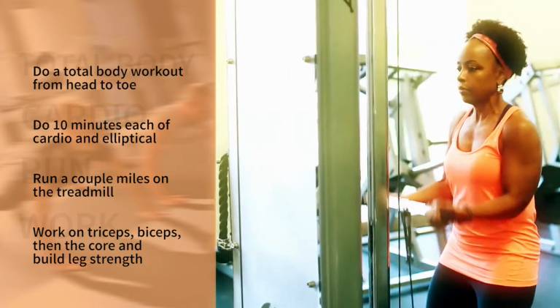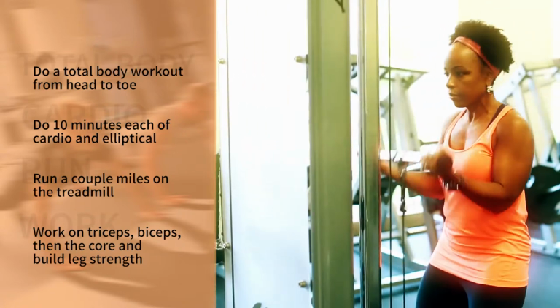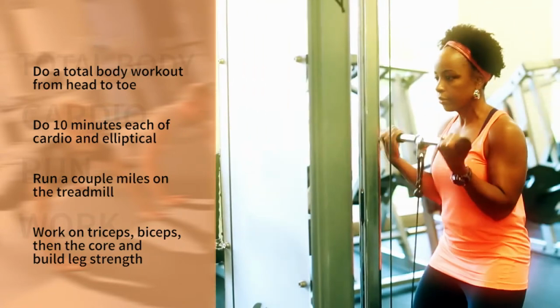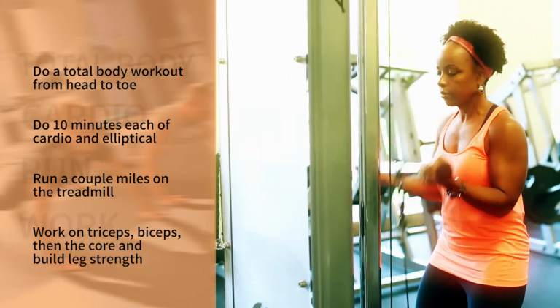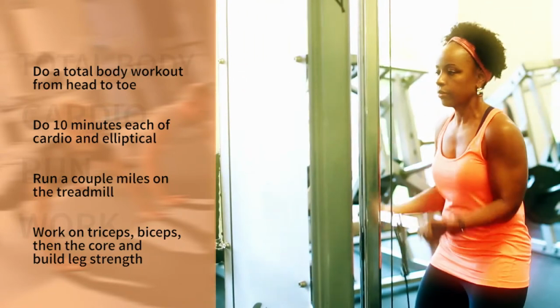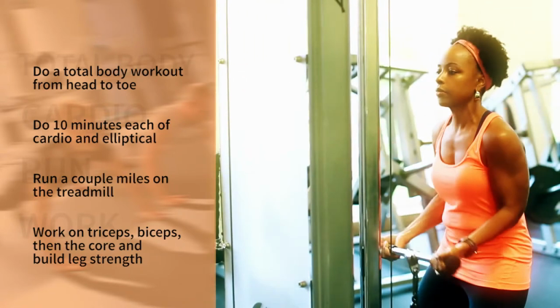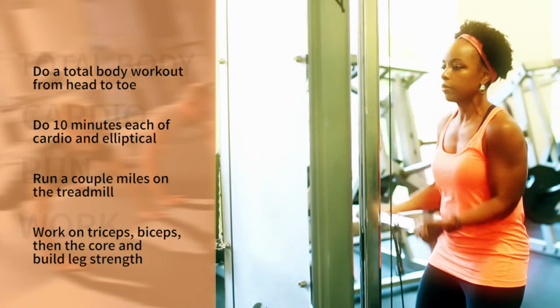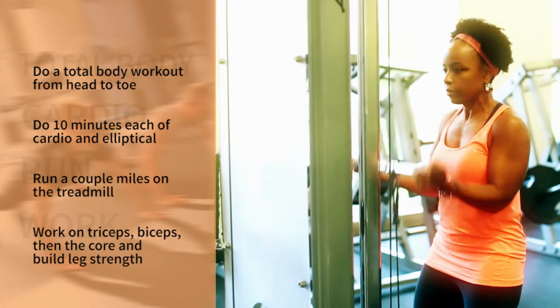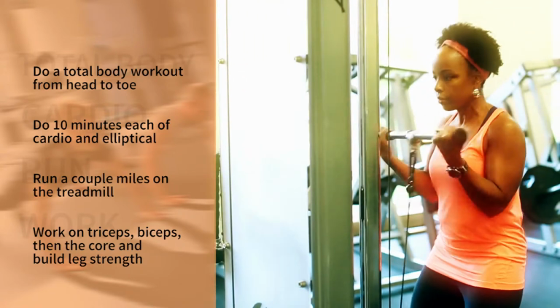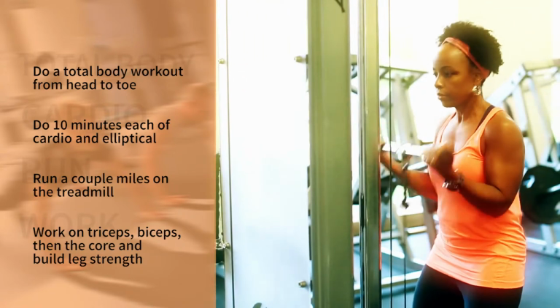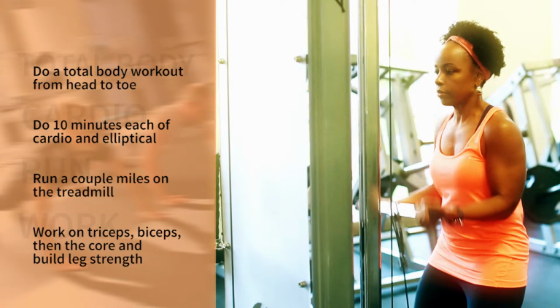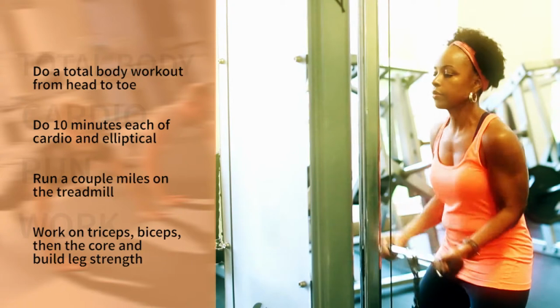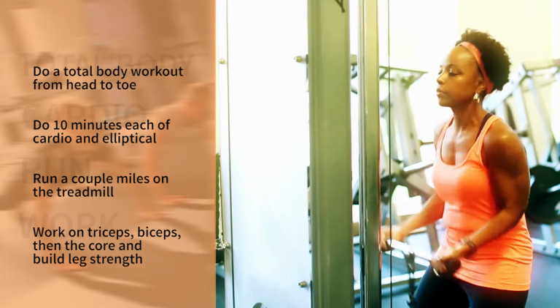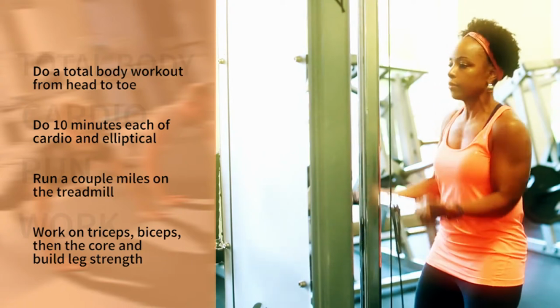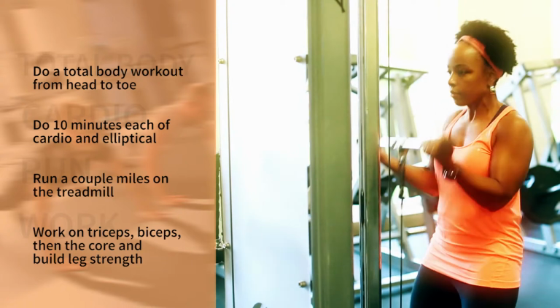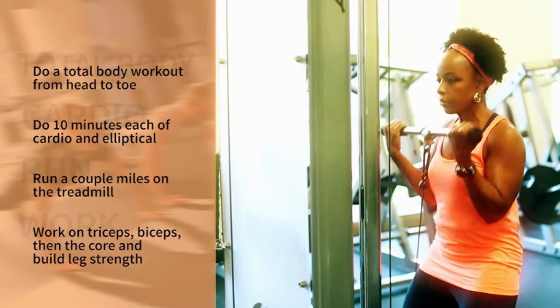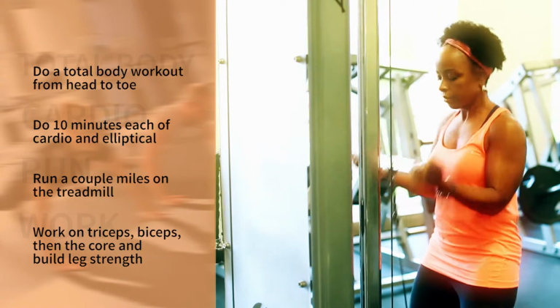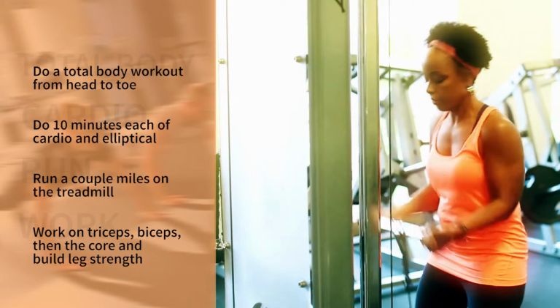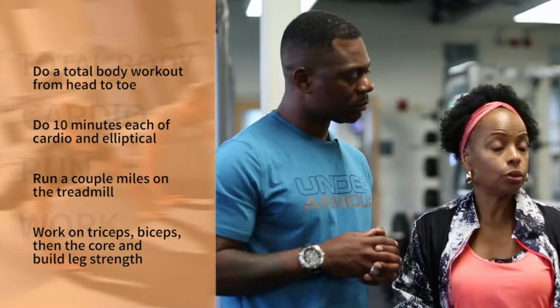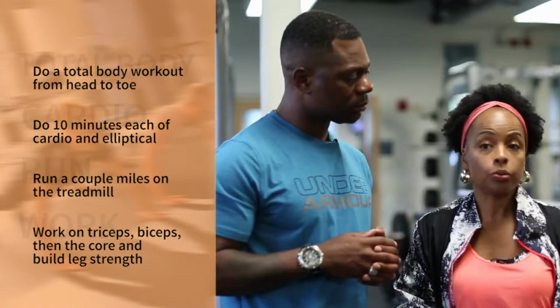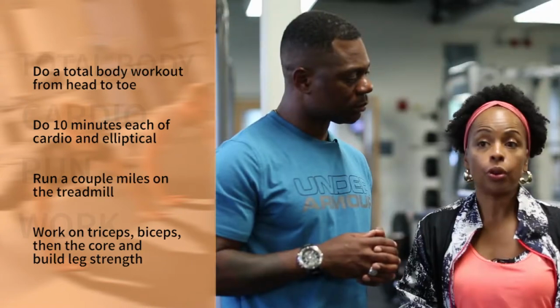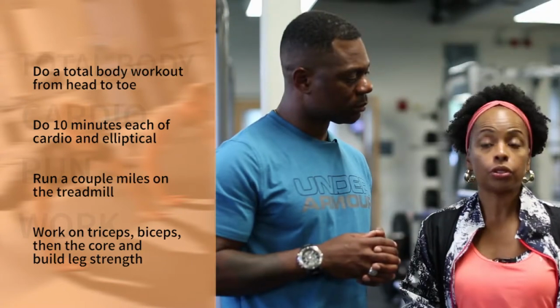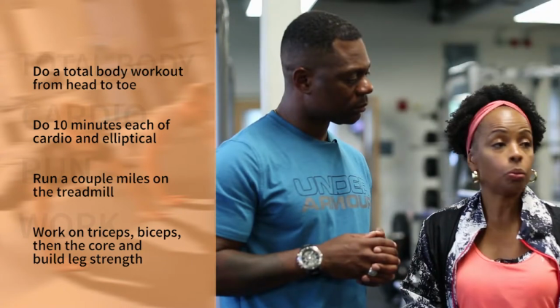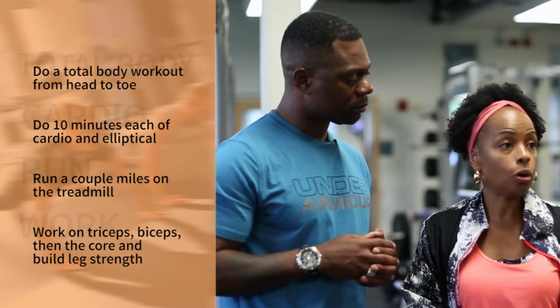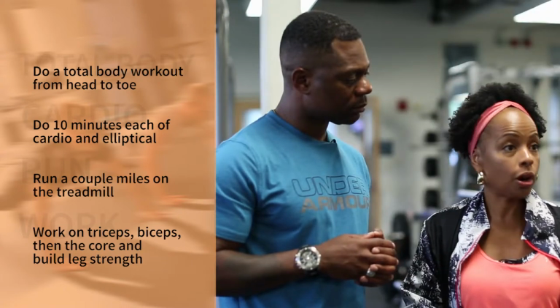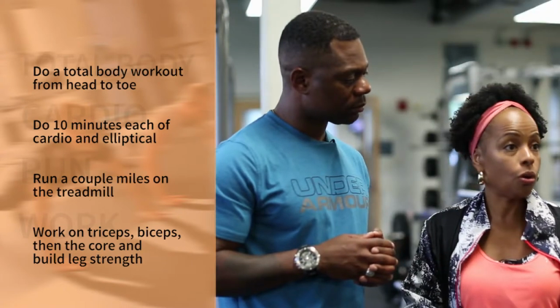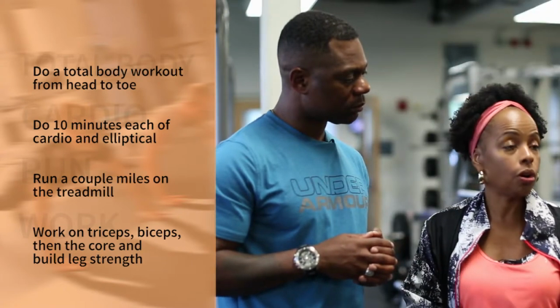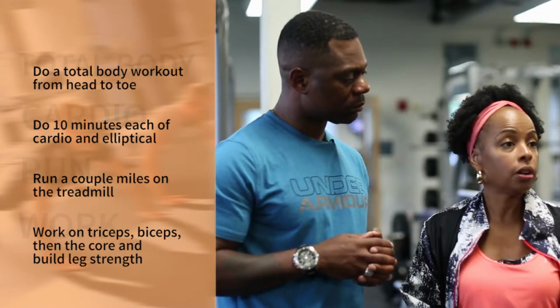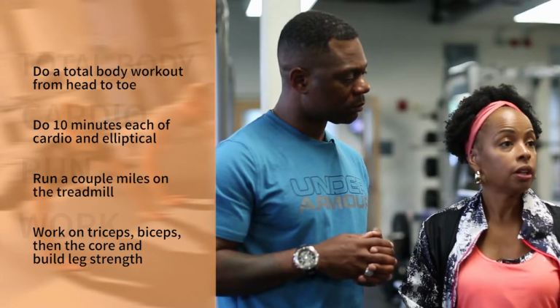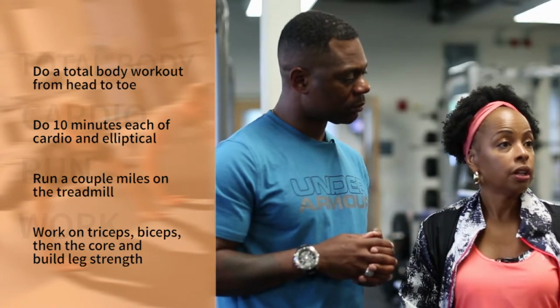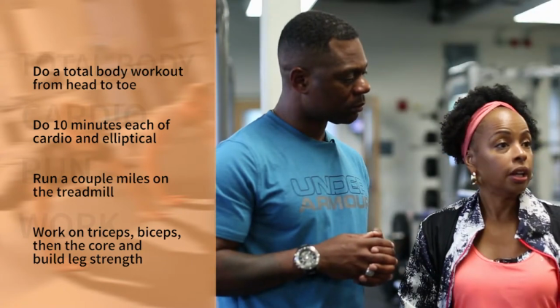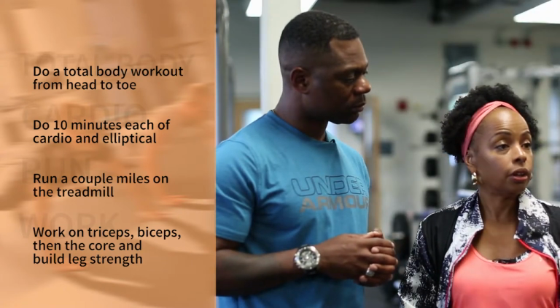I love working on arms — my triceps and biceps — but then I focus more on my core as well.